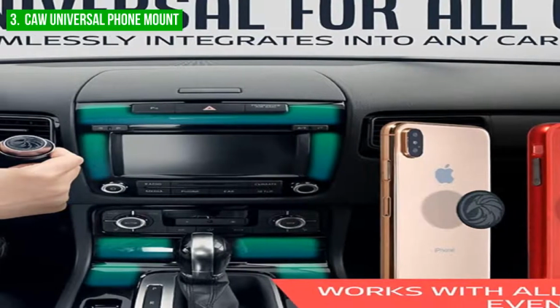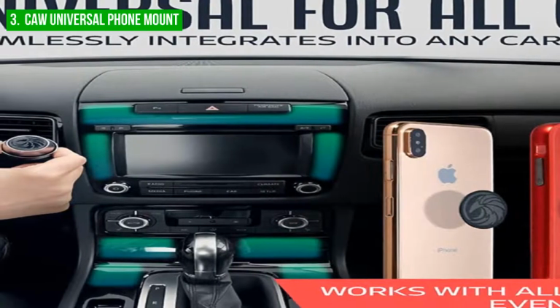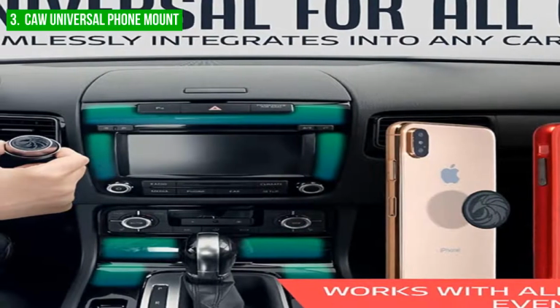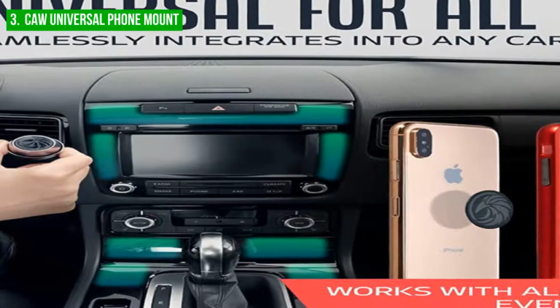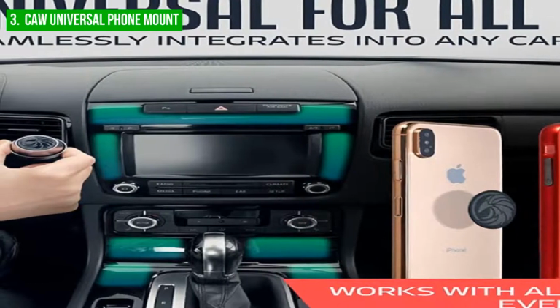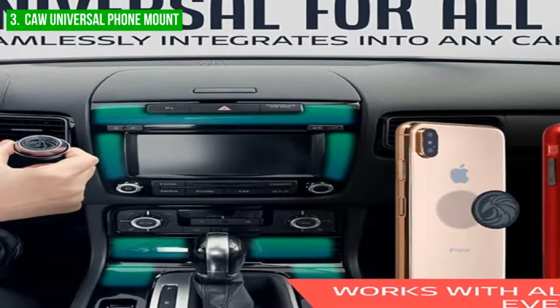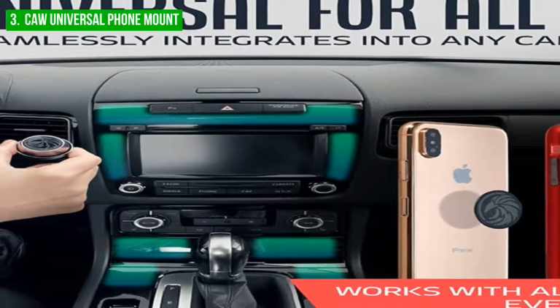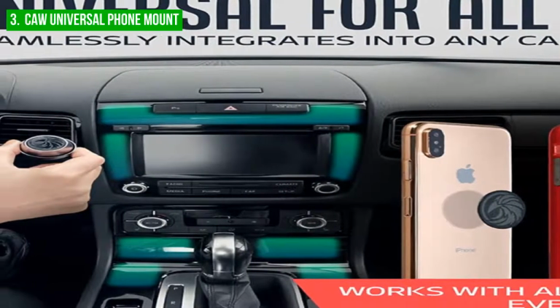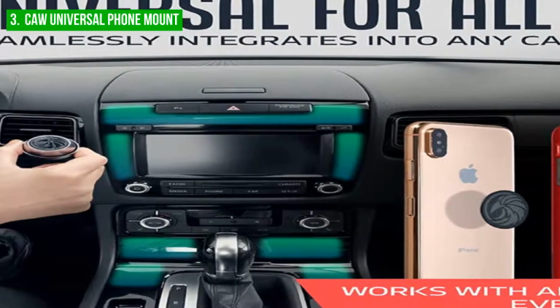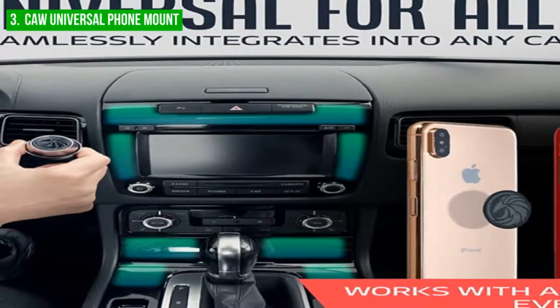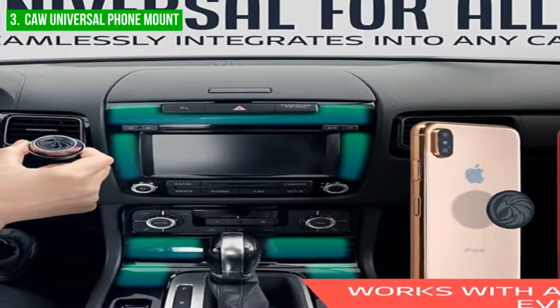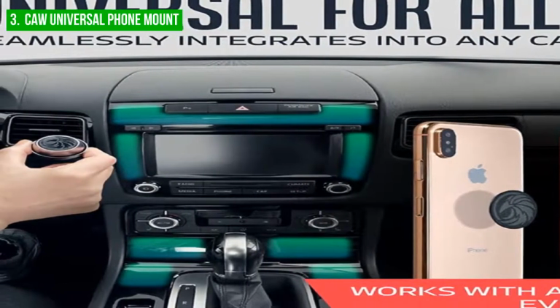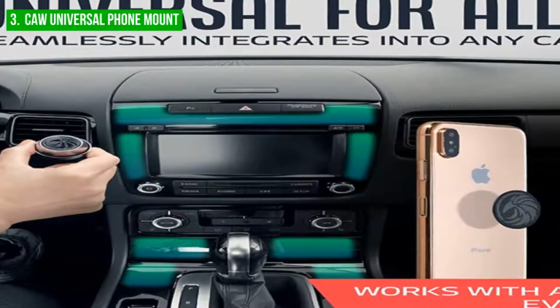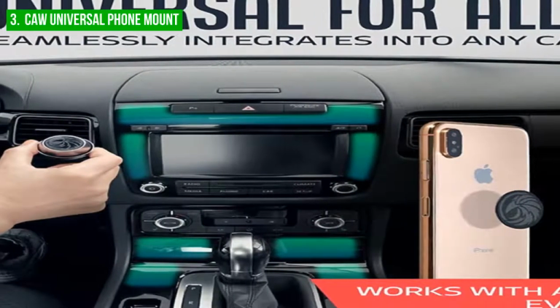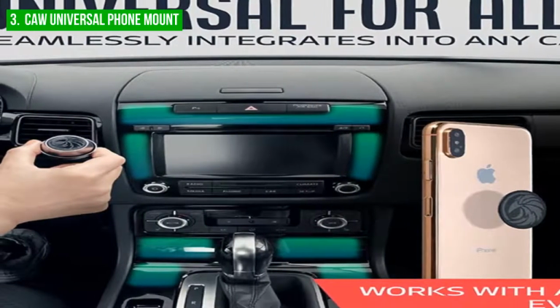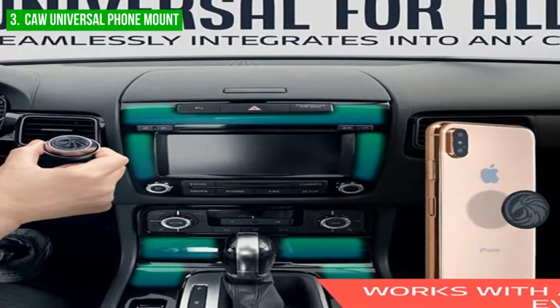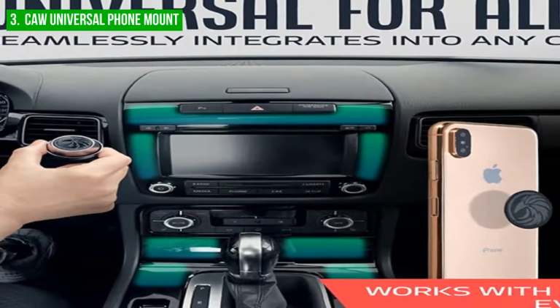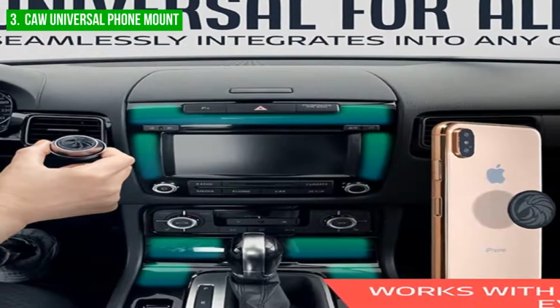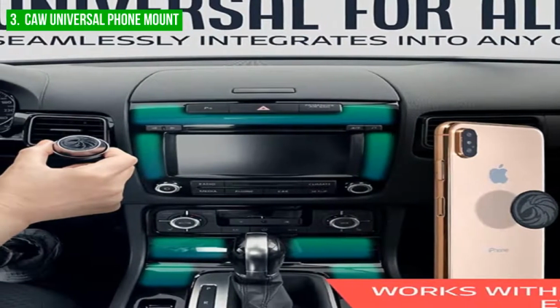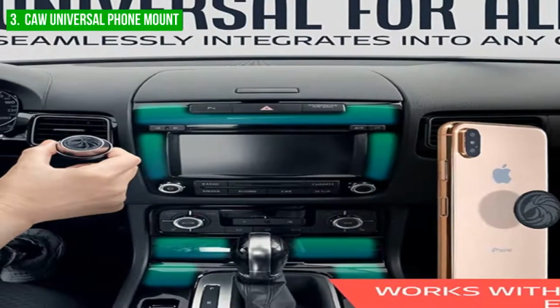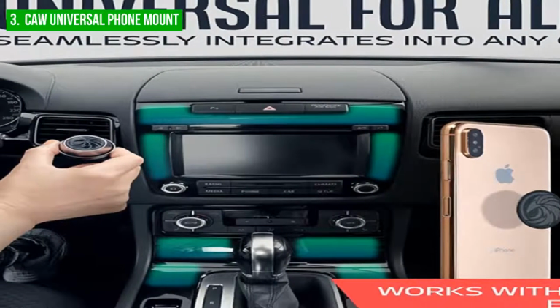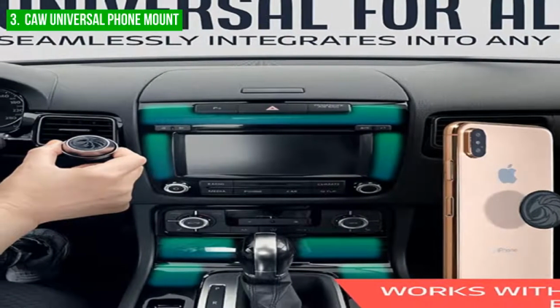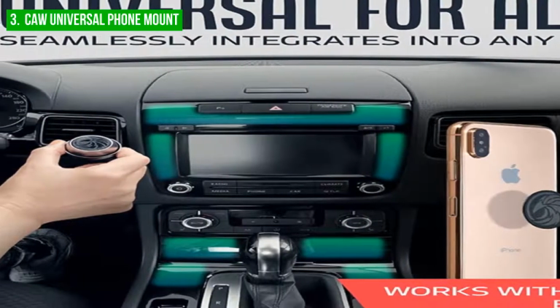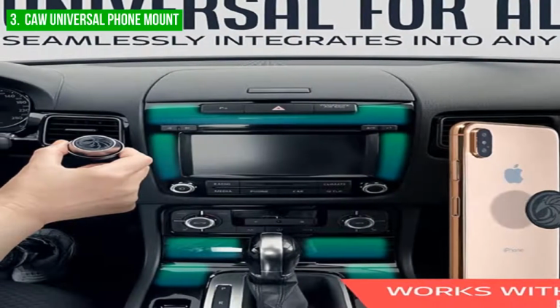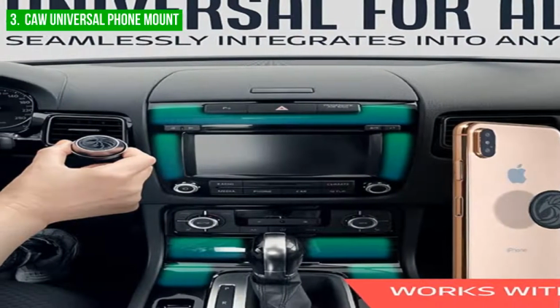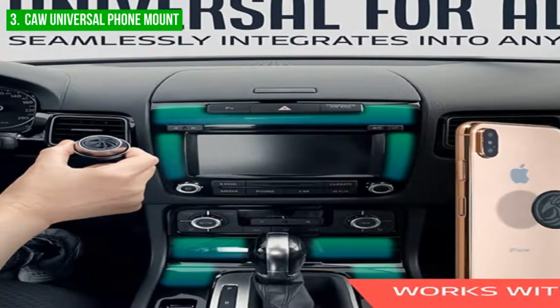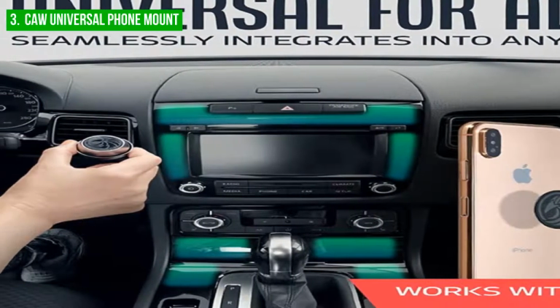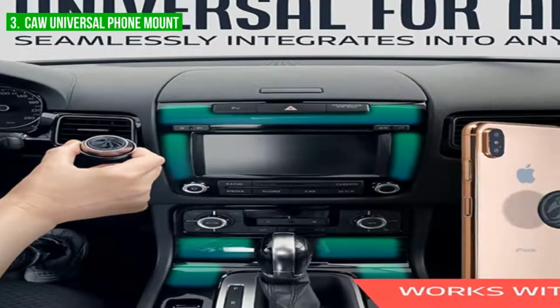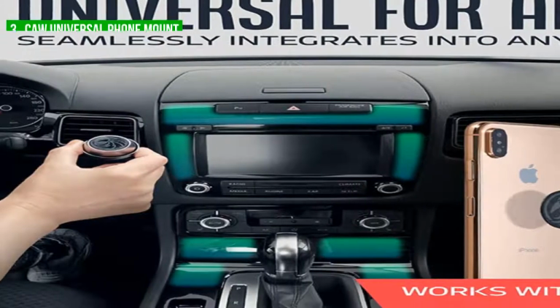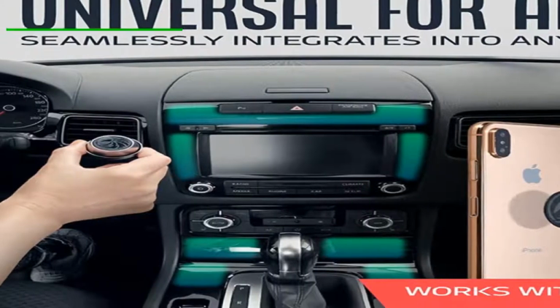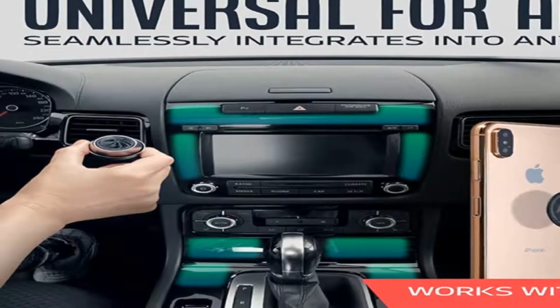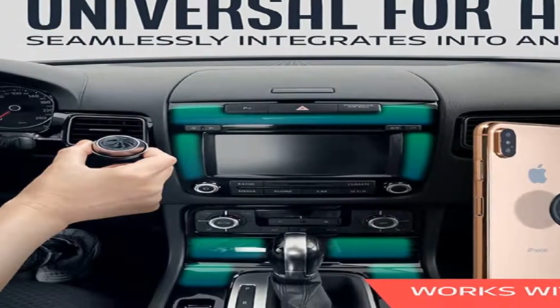It can be installed in any vehicle and holds it tightly yet loosely enough for easy detachment.